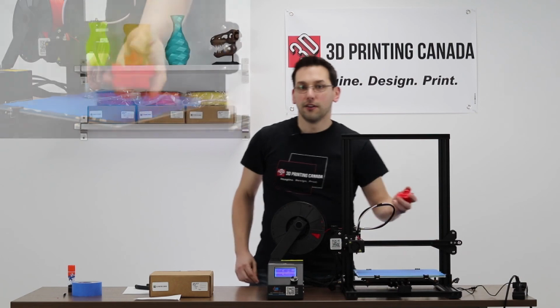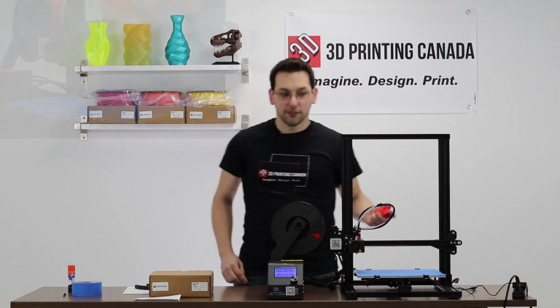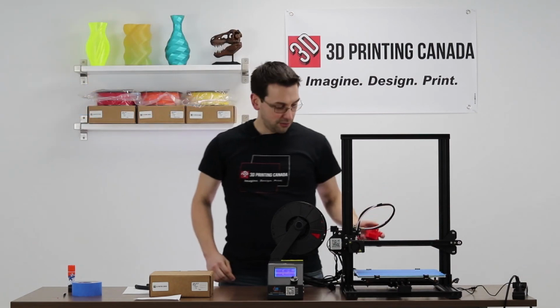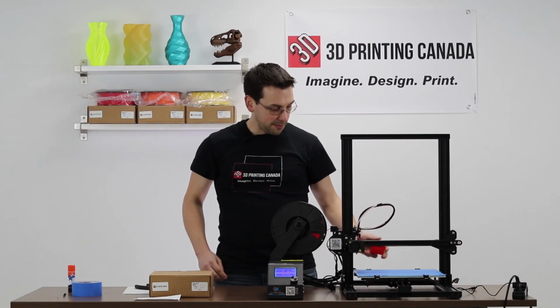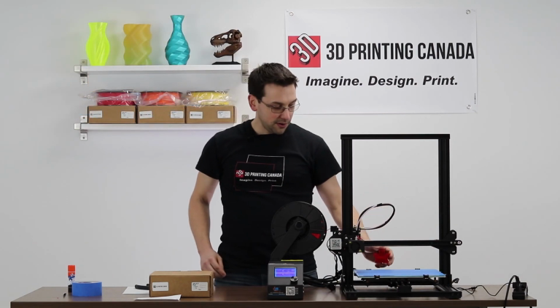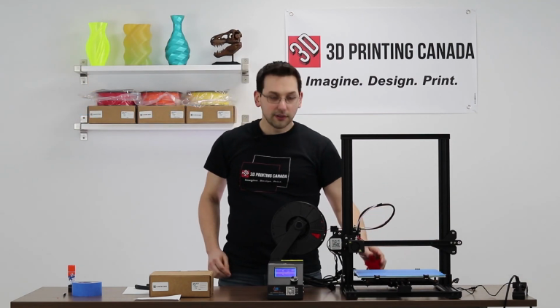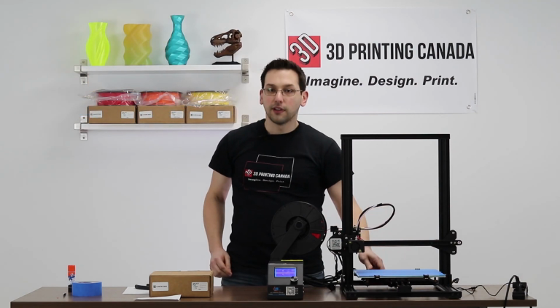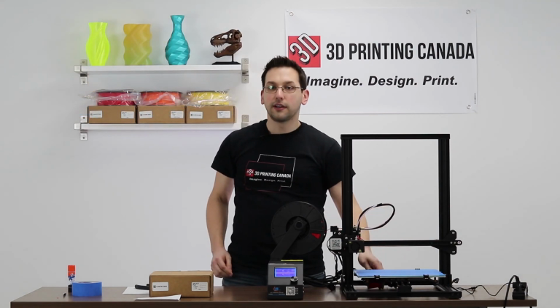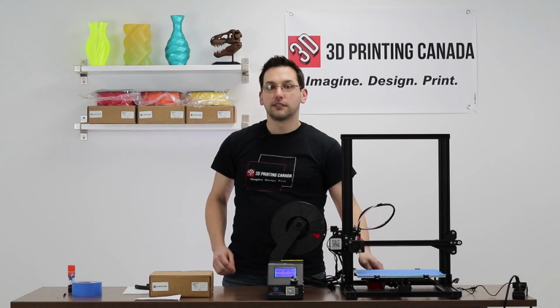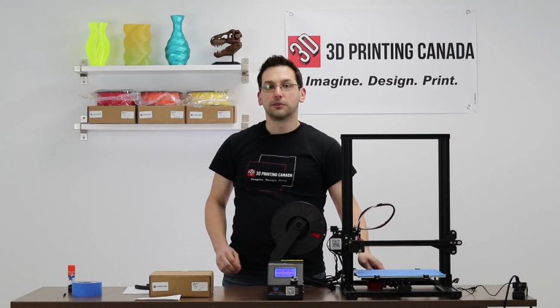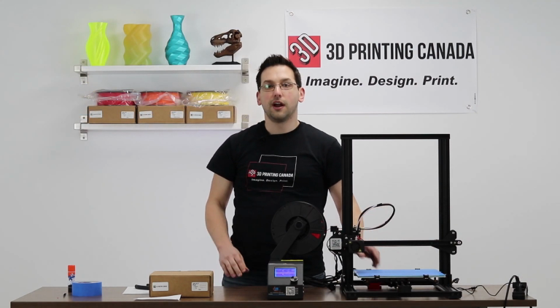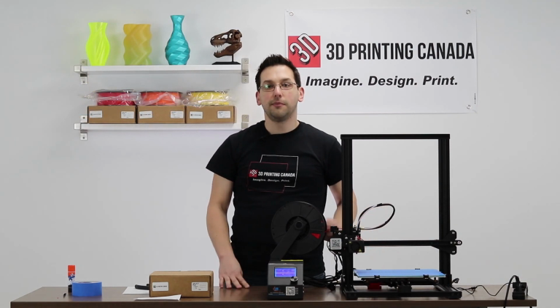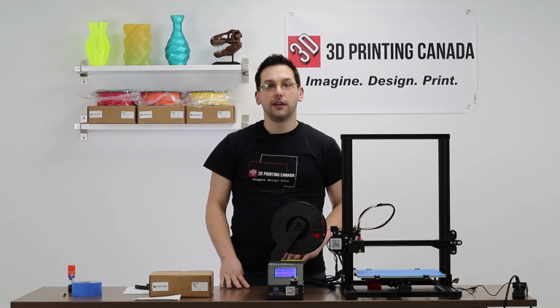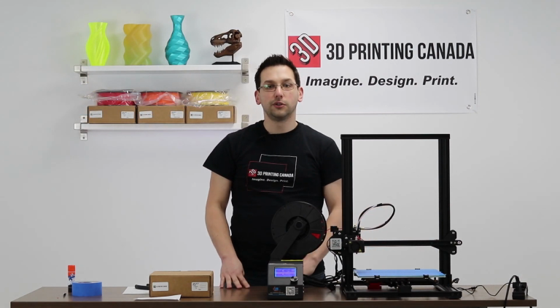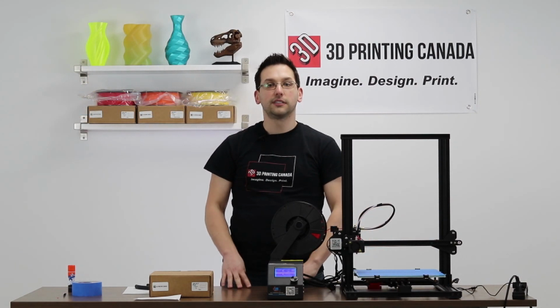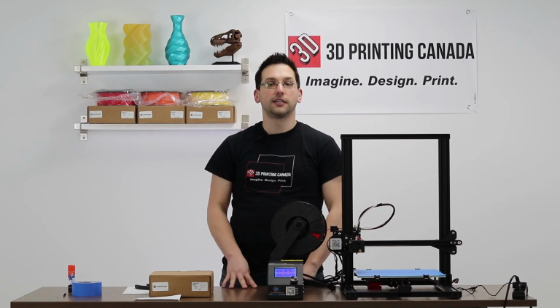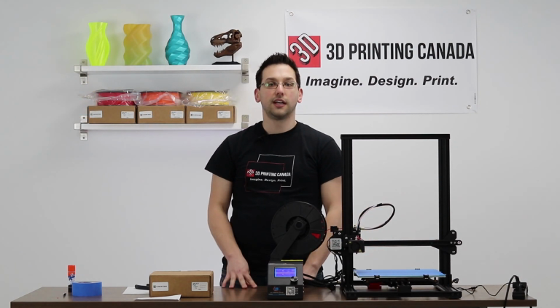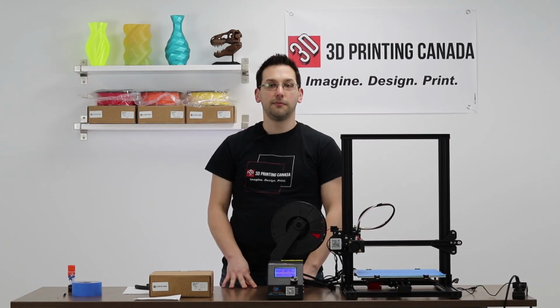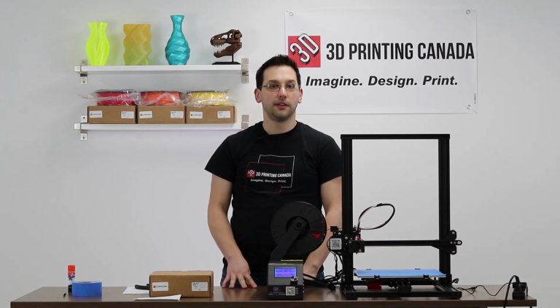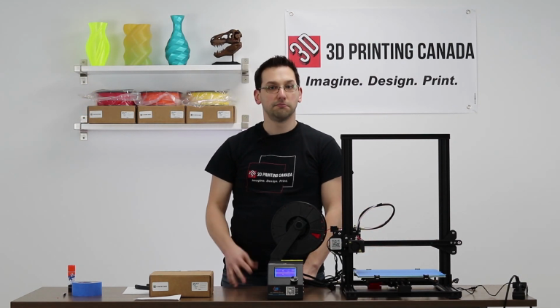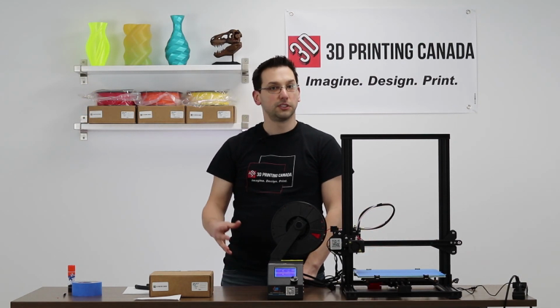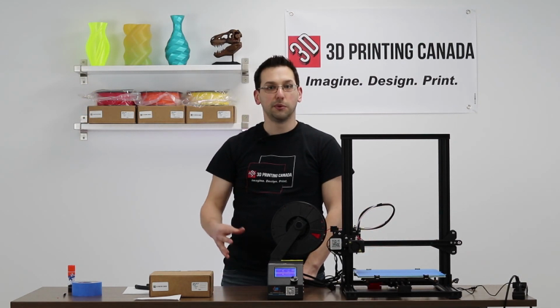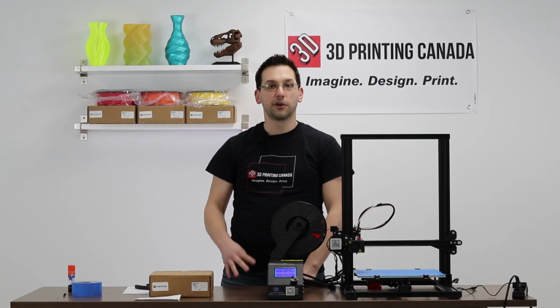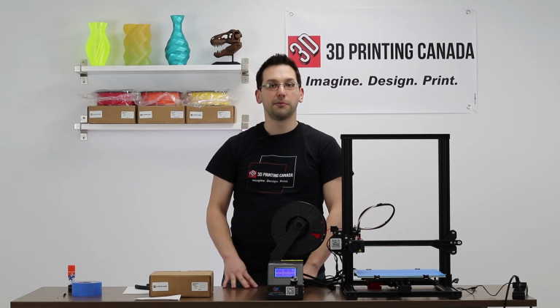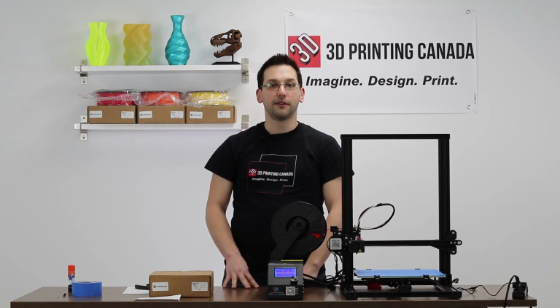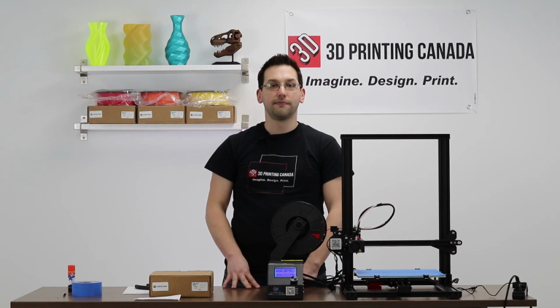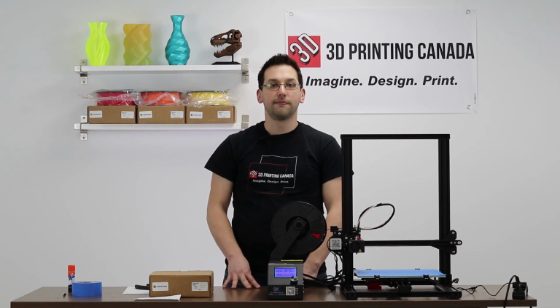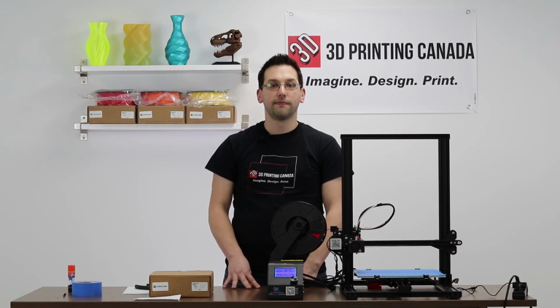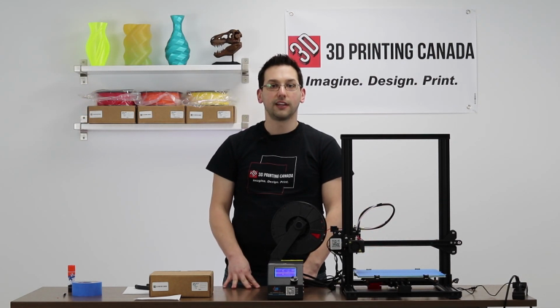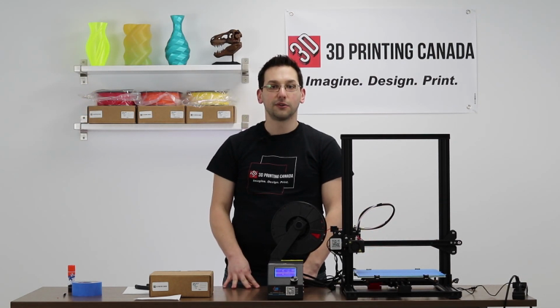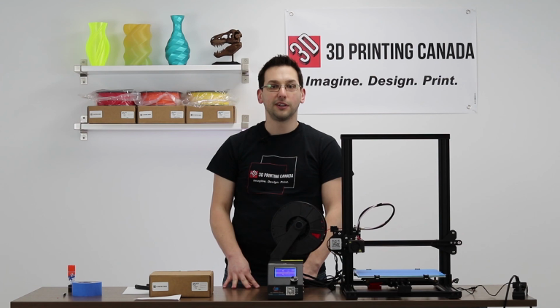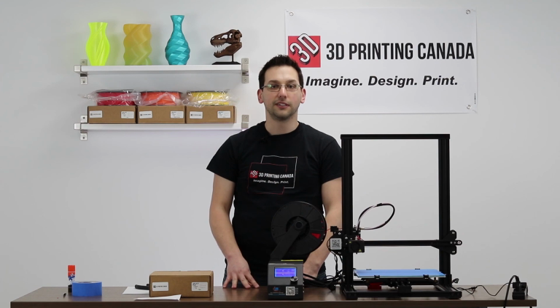So remember, like and subscribe, and join us next time to see what we're going to print. Thanks for watching.